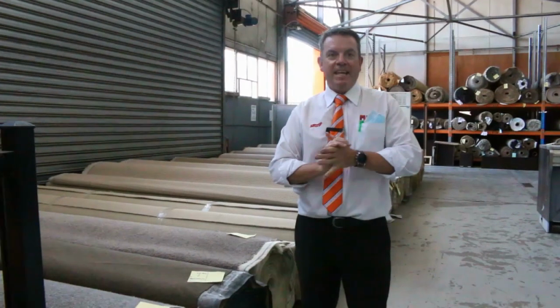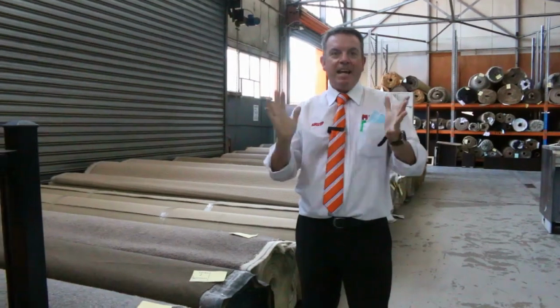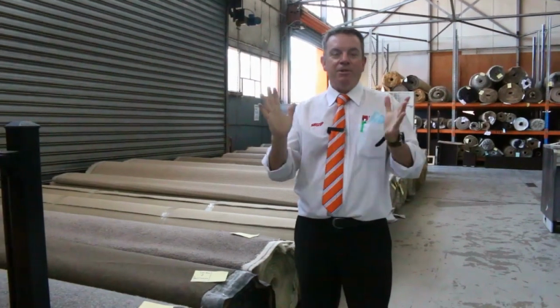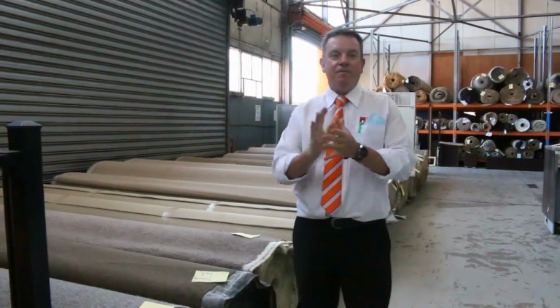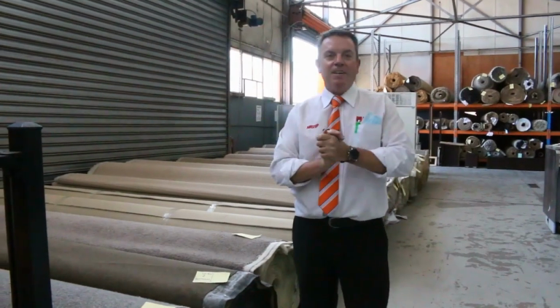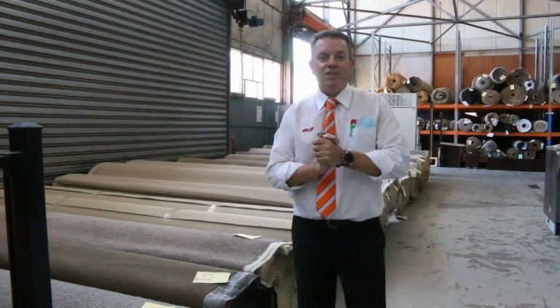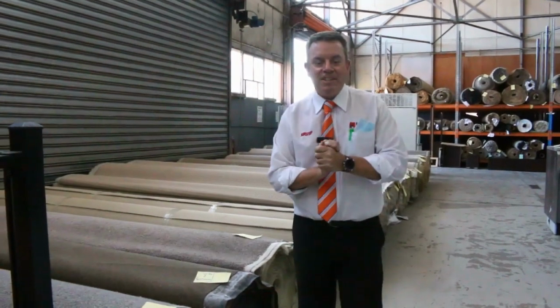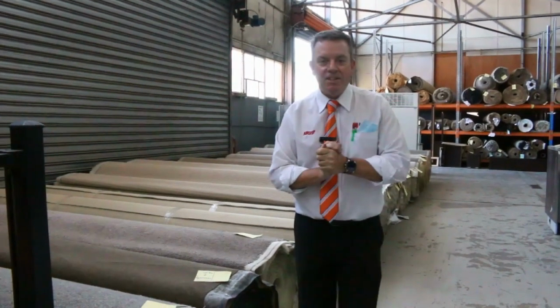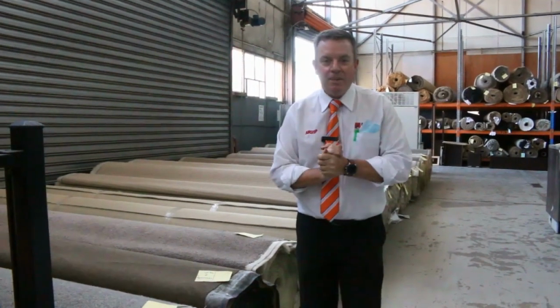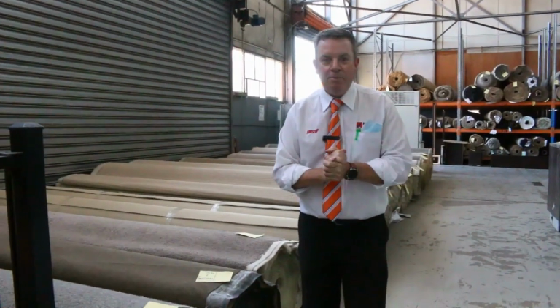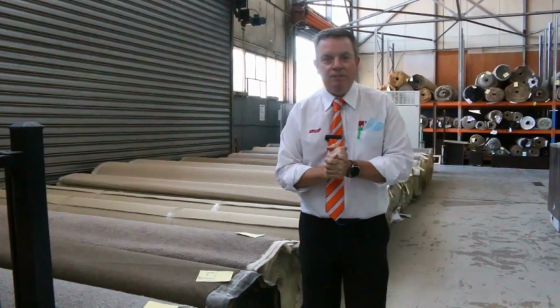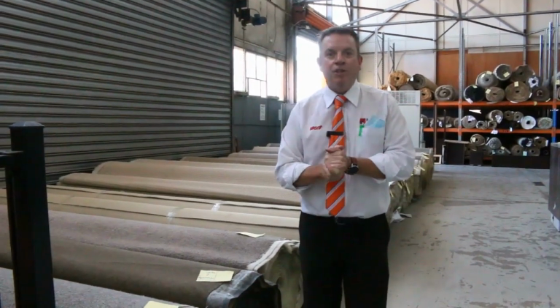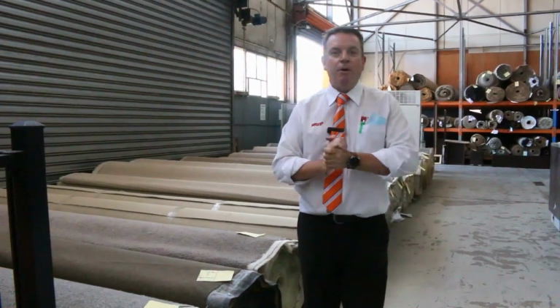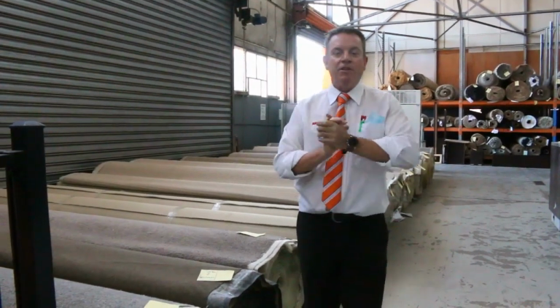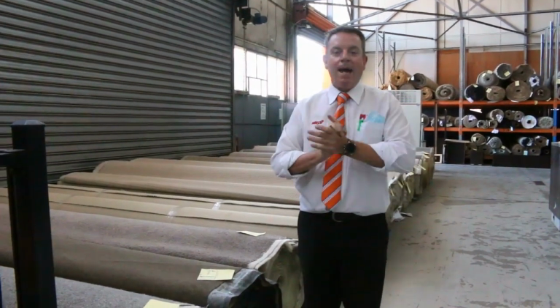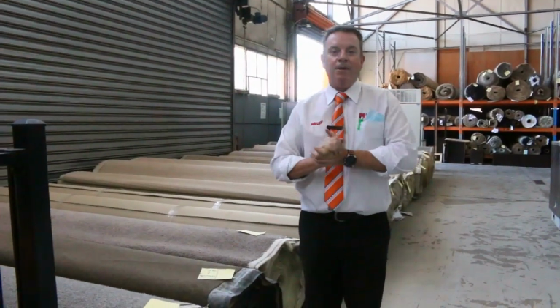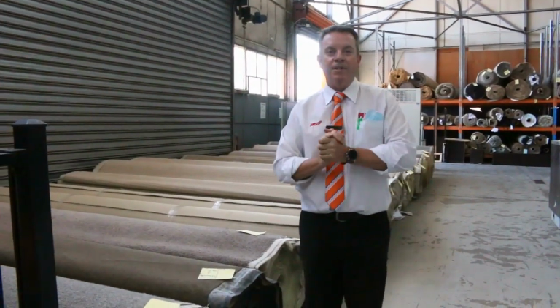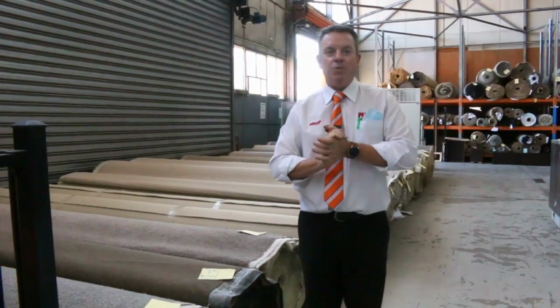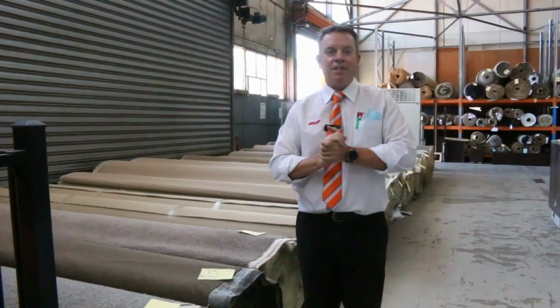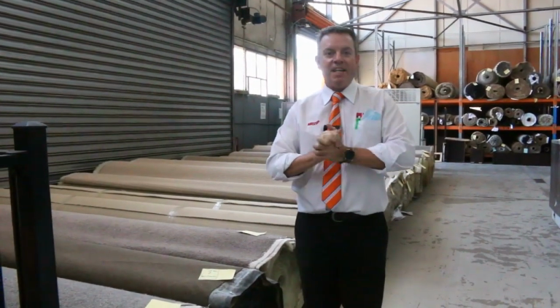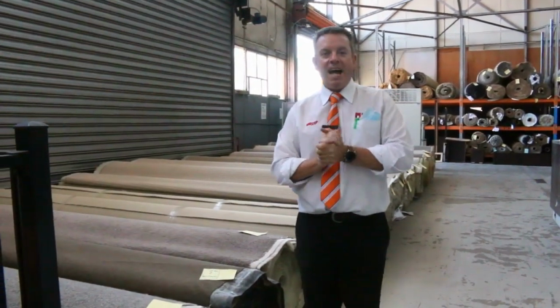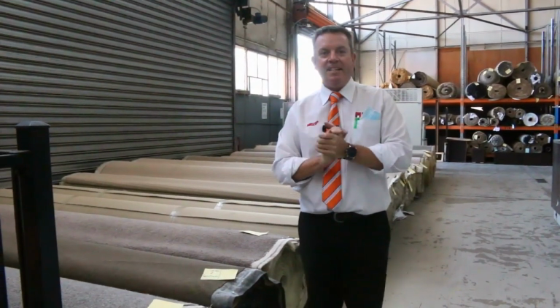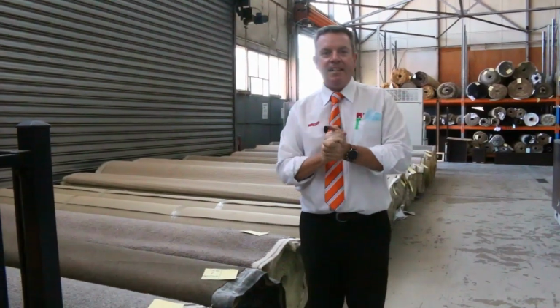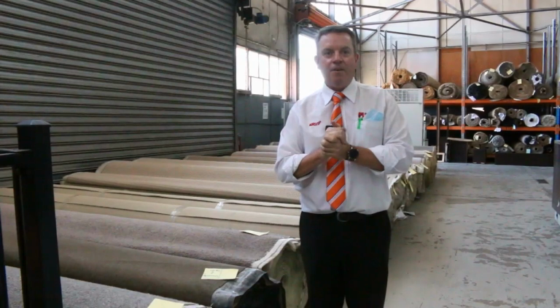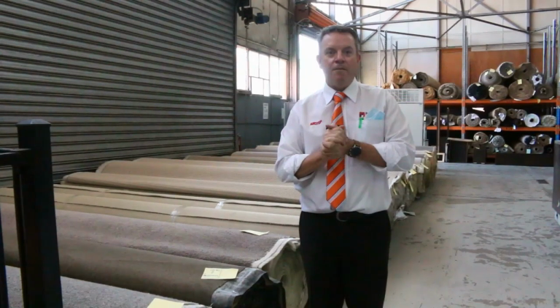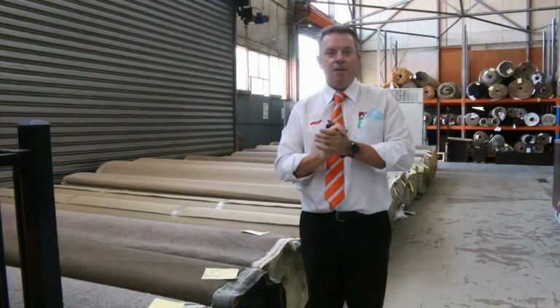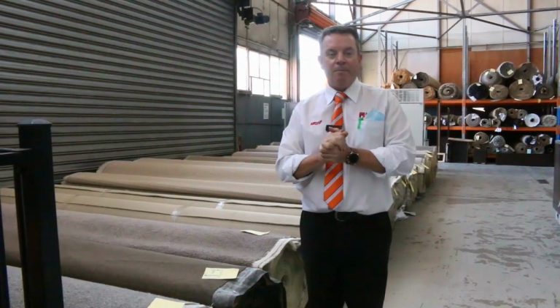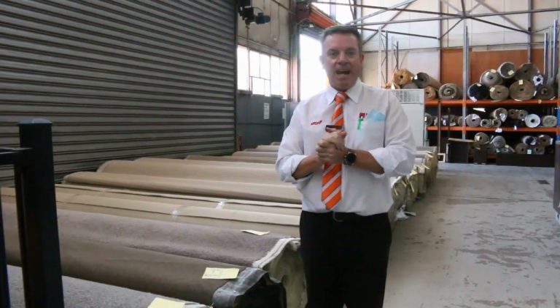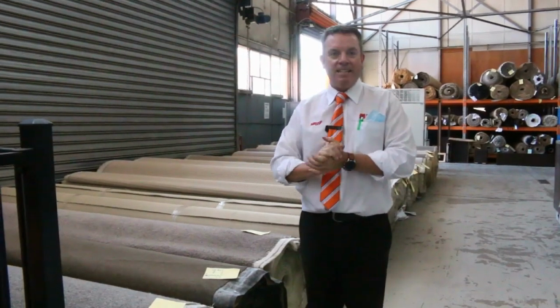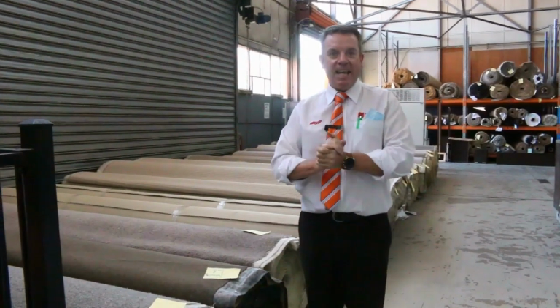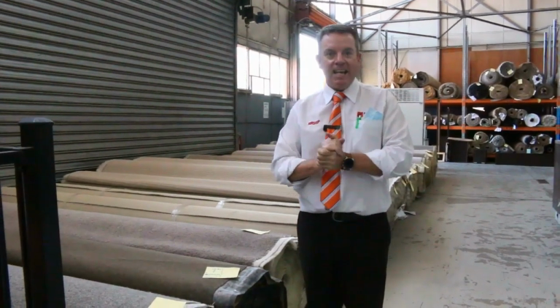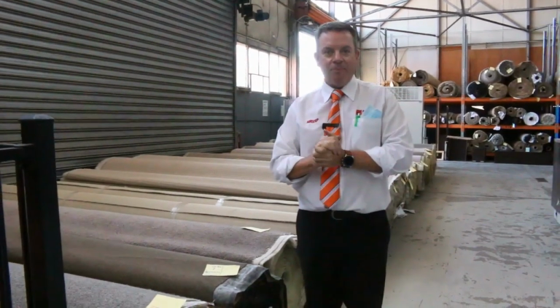G'day, I'm John from Fowles Auction Sales. I'm here to preview tomorrow's carpet auction — that's Wednesday the 18th of November at 10am.